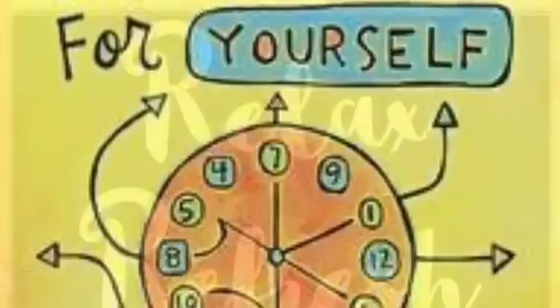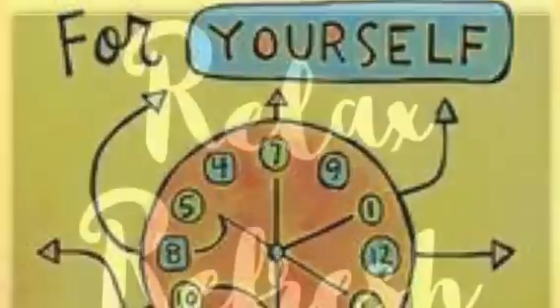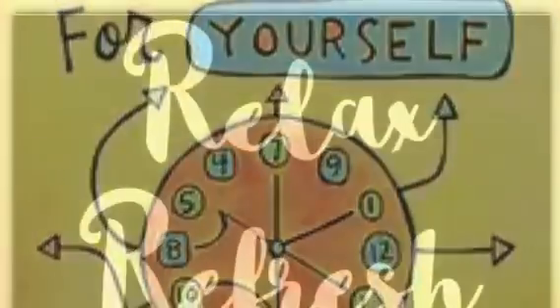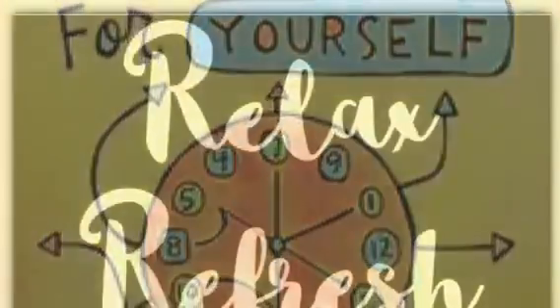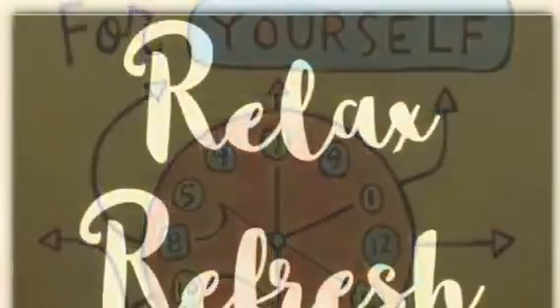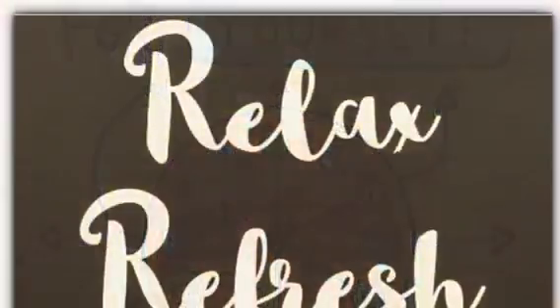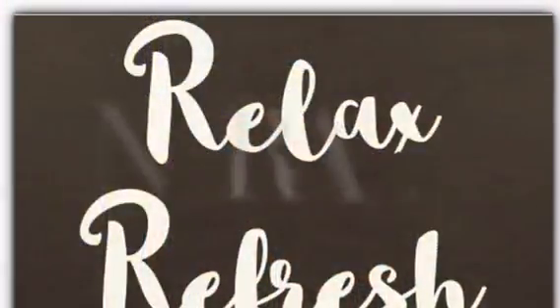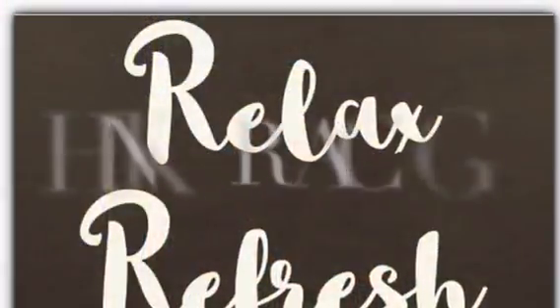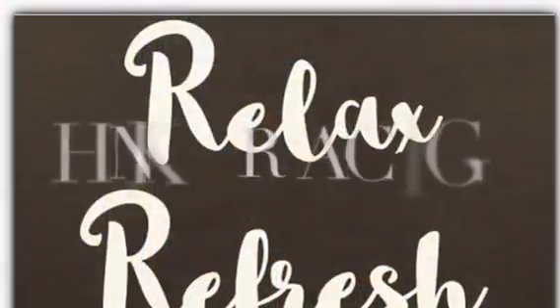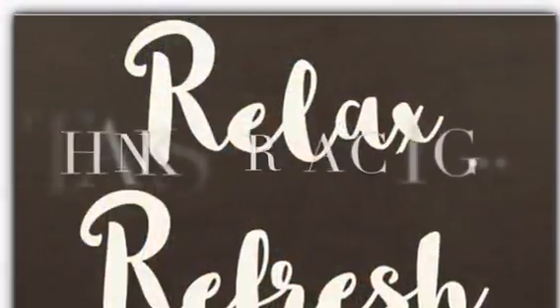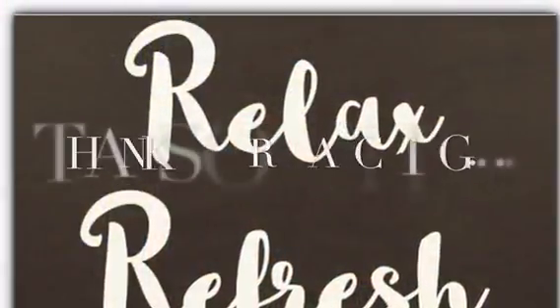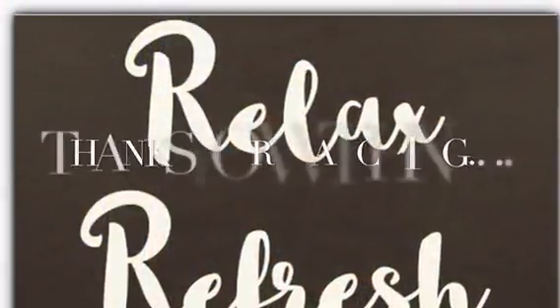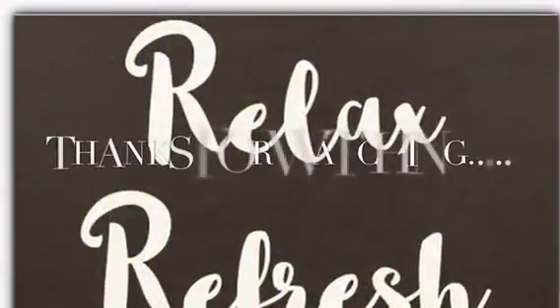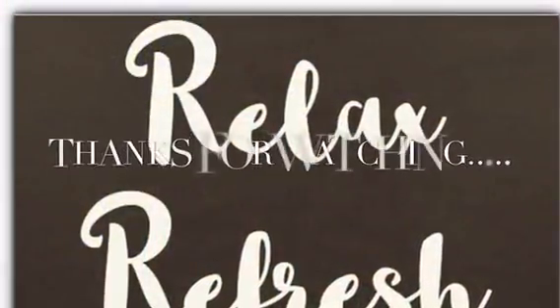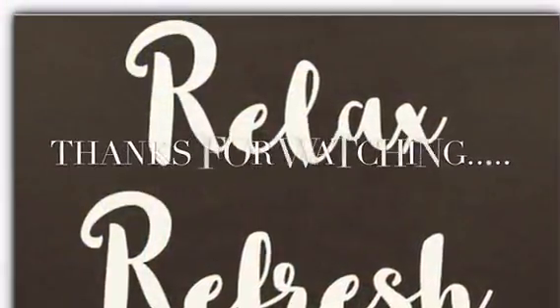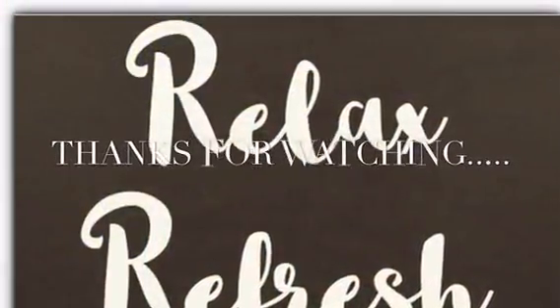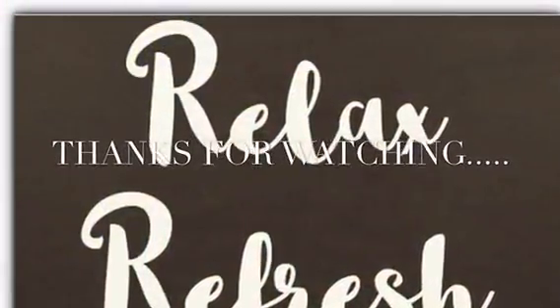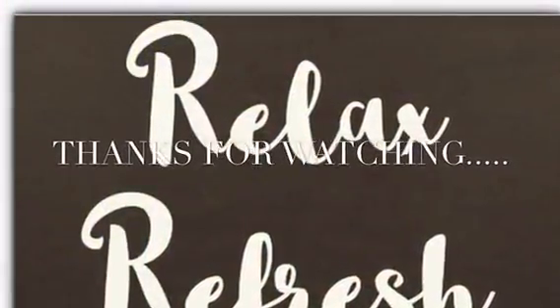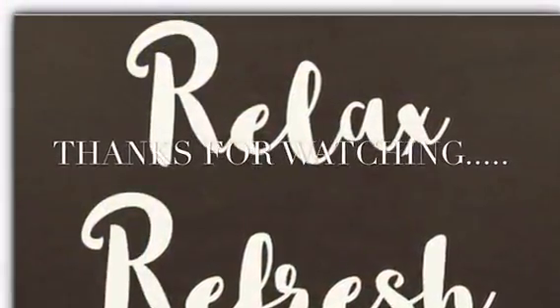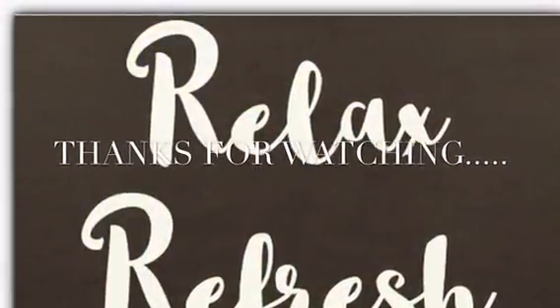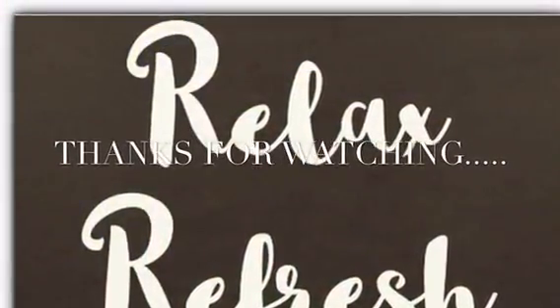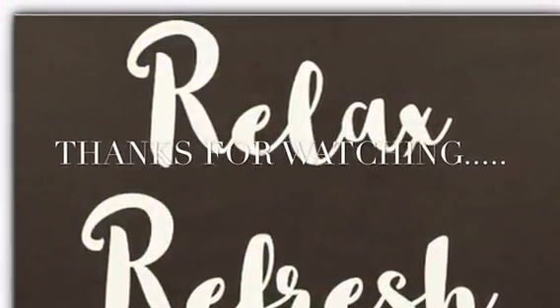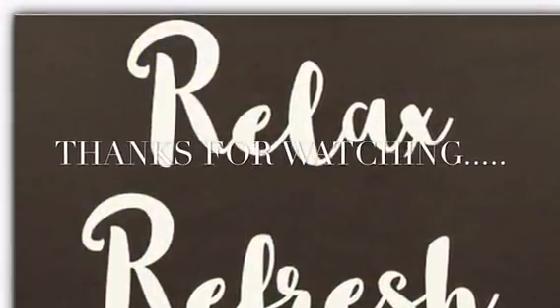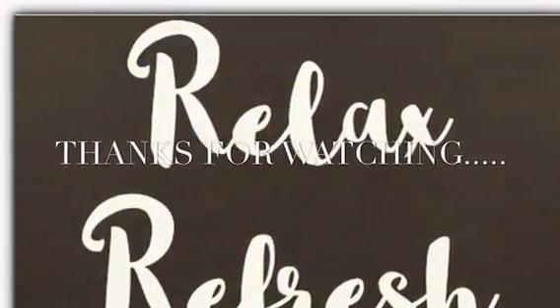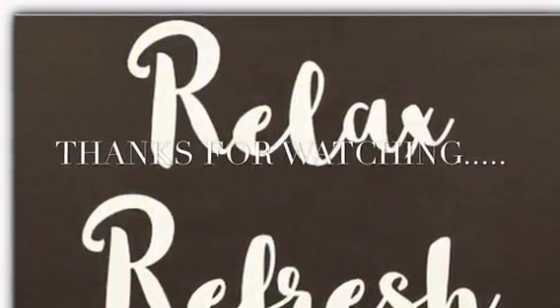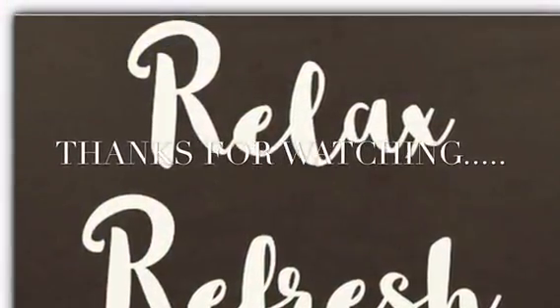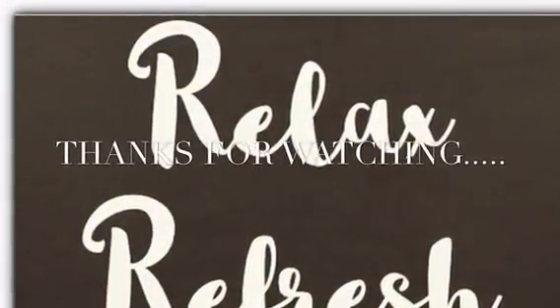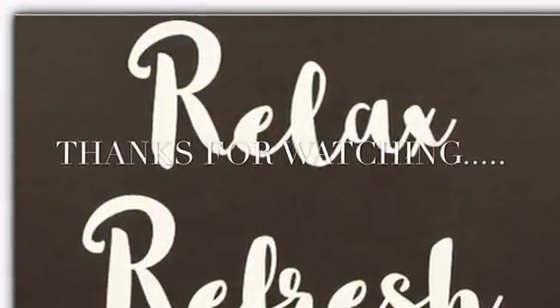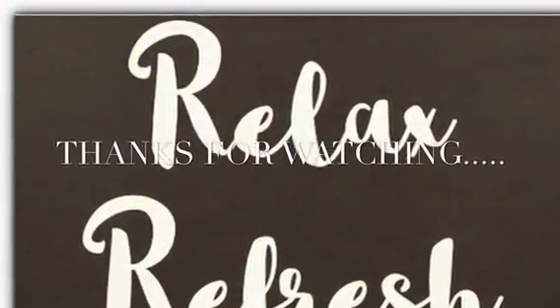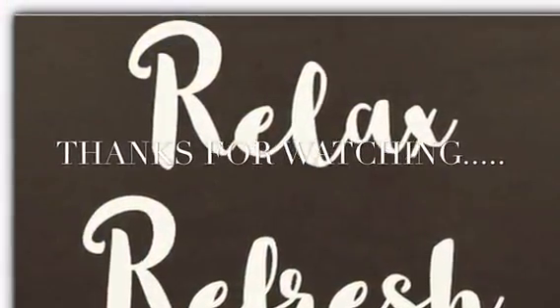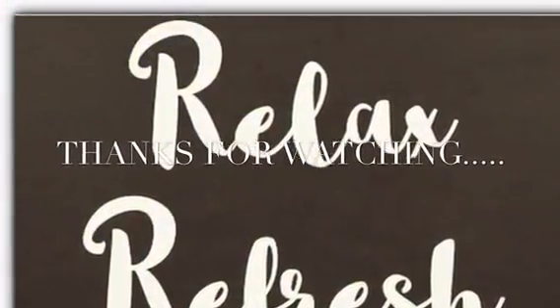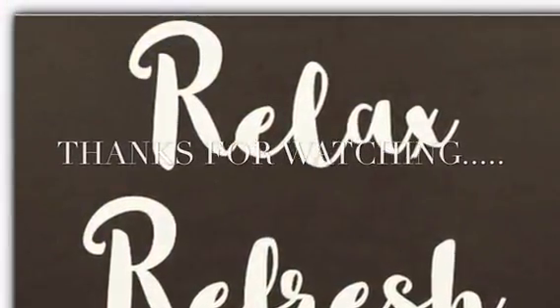Feel free to rate, comment, and subscribe. Thank you for tuning in to my channel.